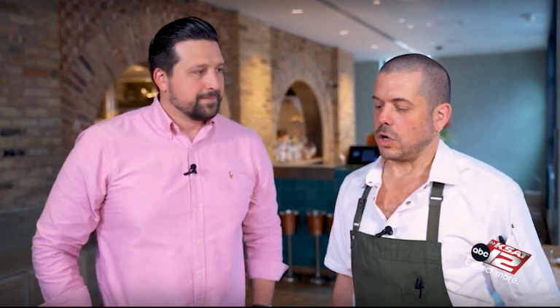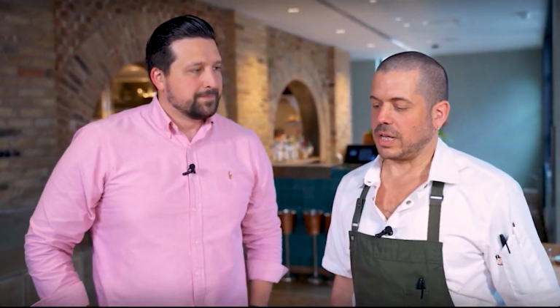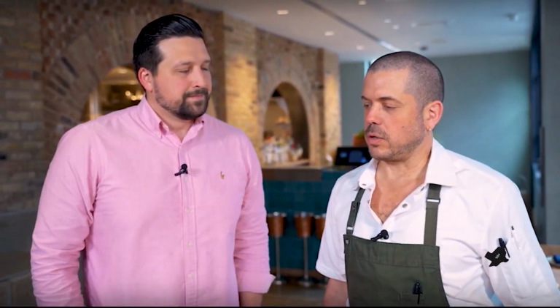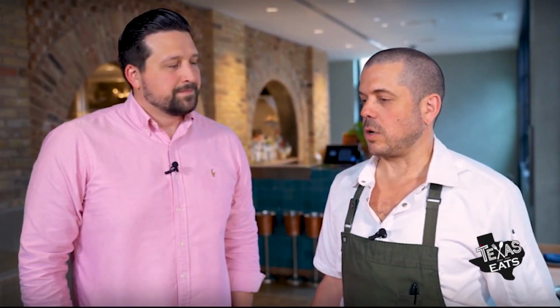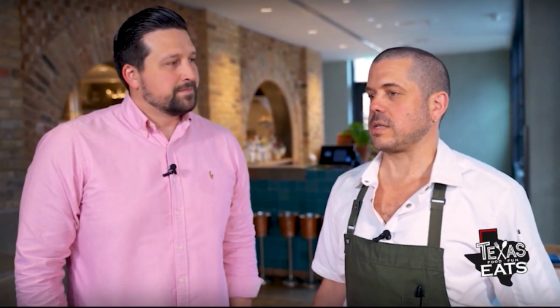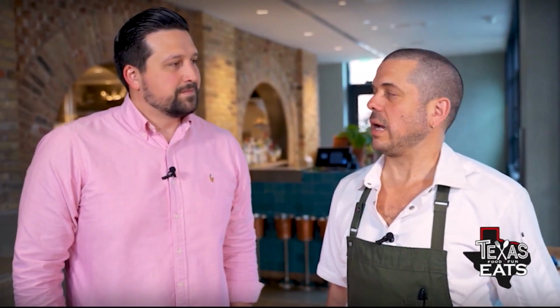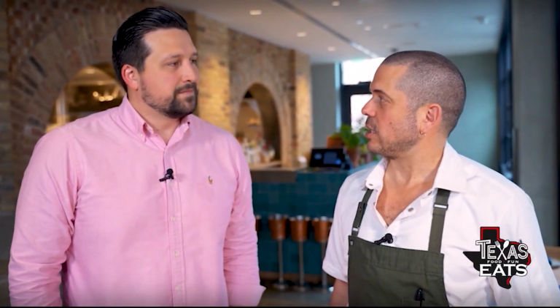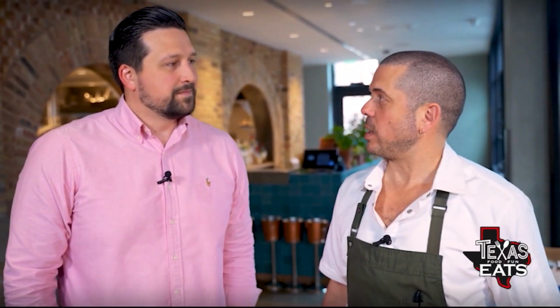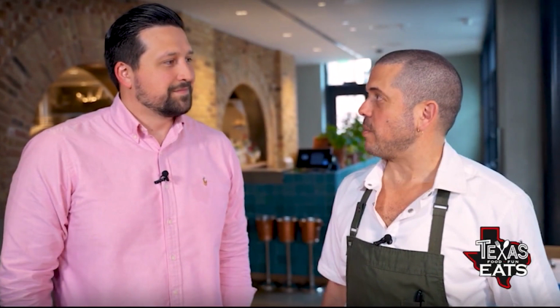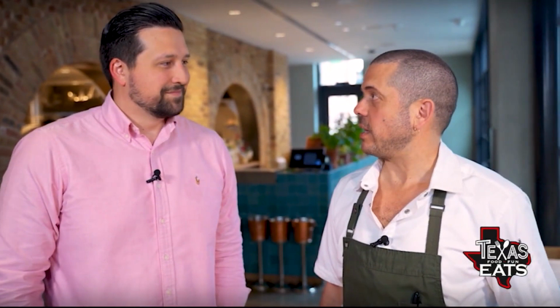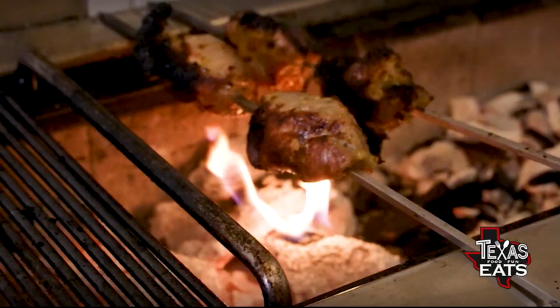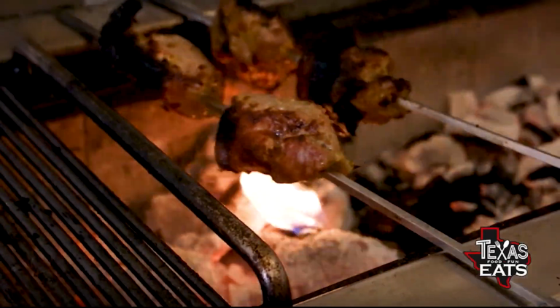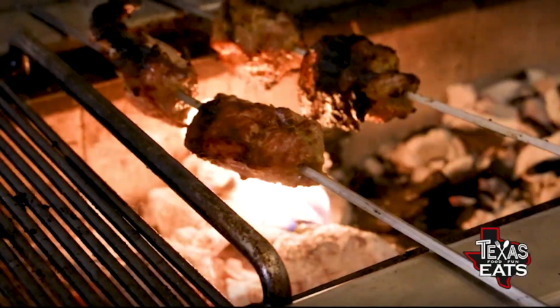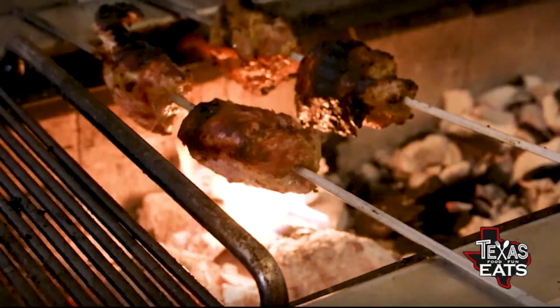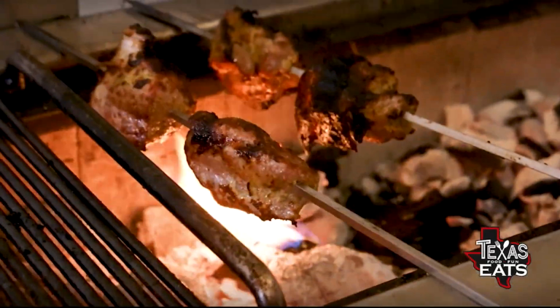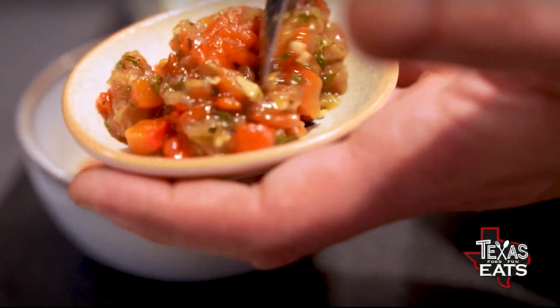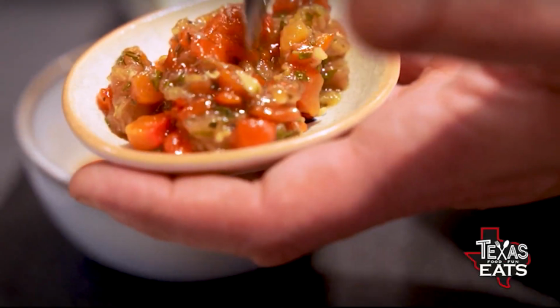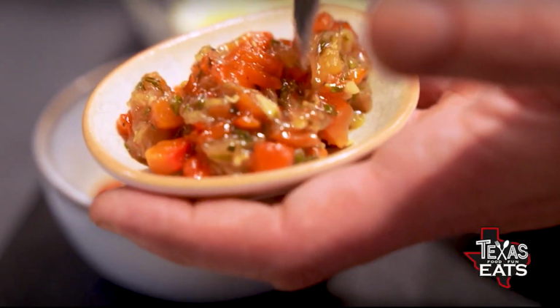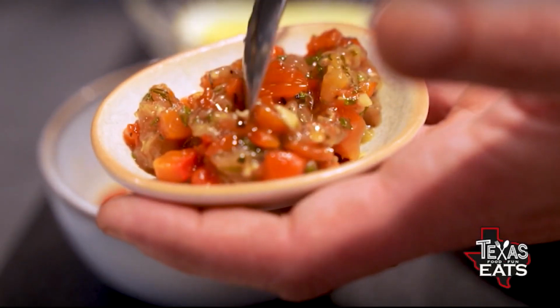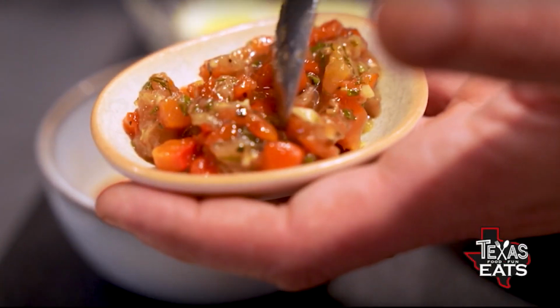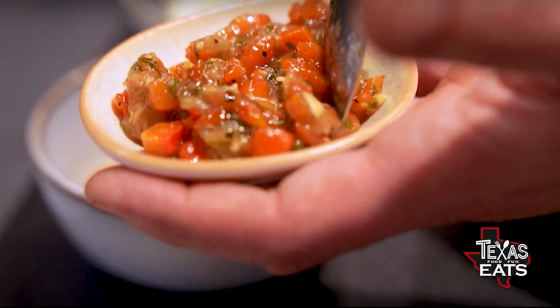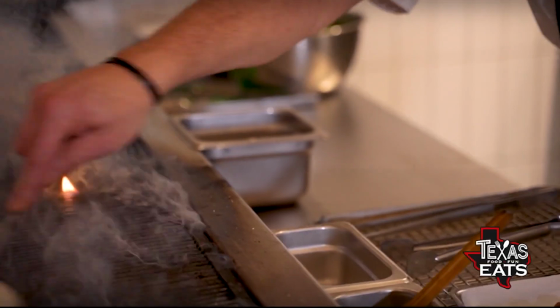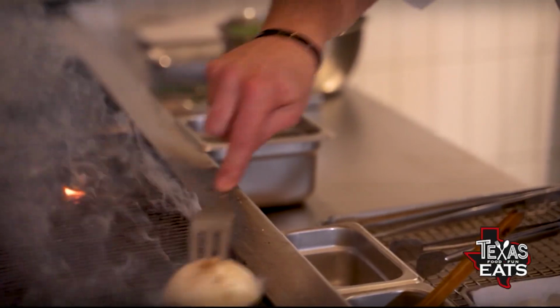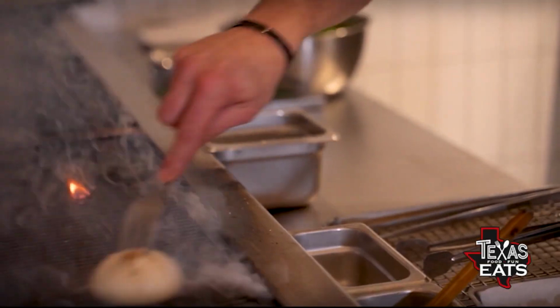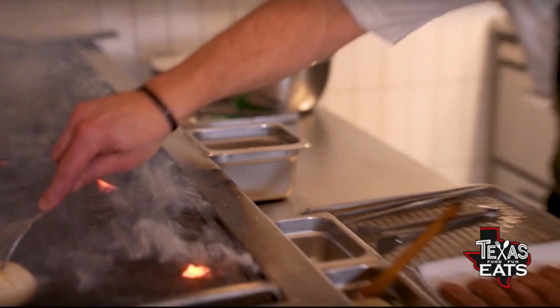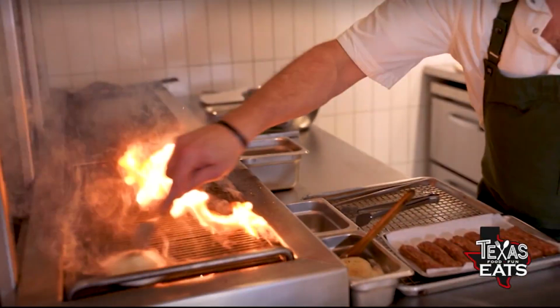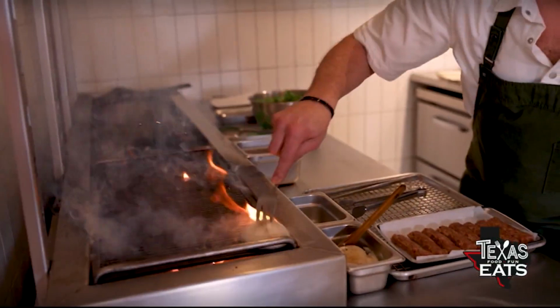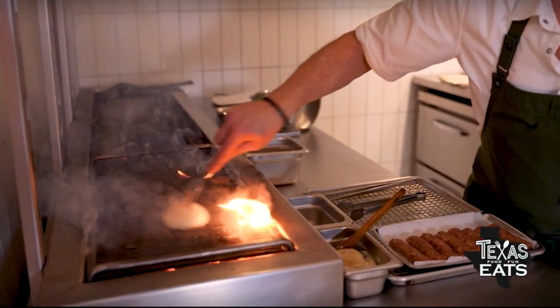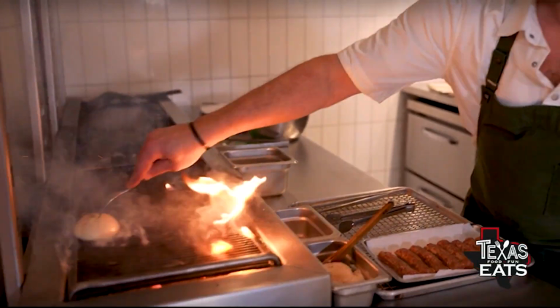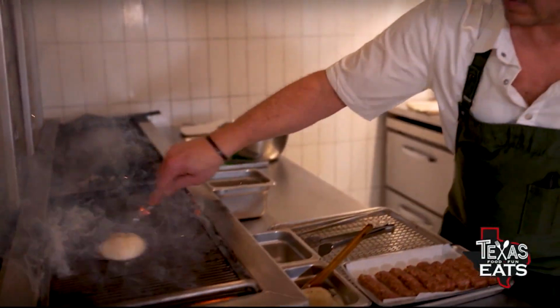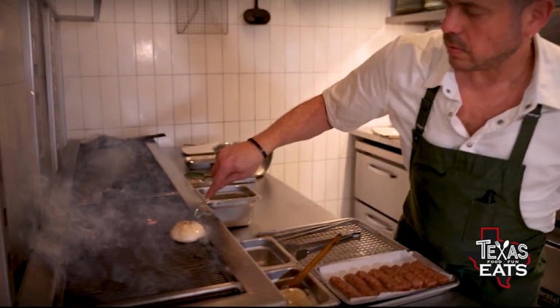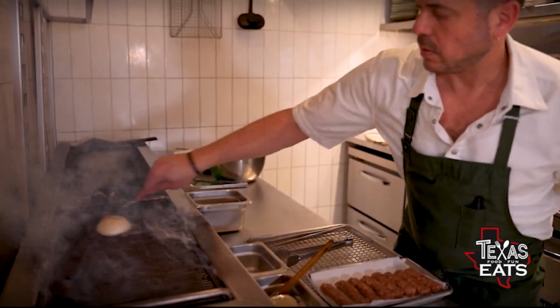Ladino was always a dream of mine to do a concept that will kind of pay homage to my grandmother and my mother, who I grew up learning to cook from.